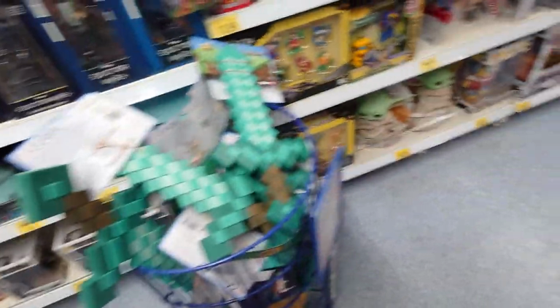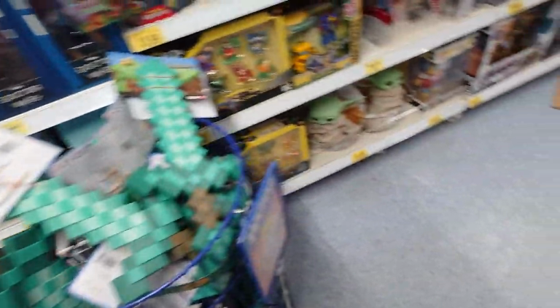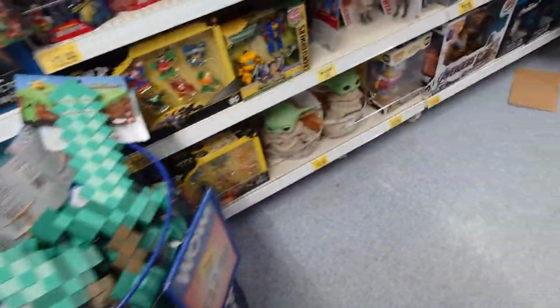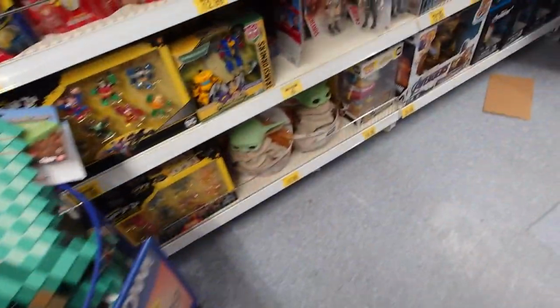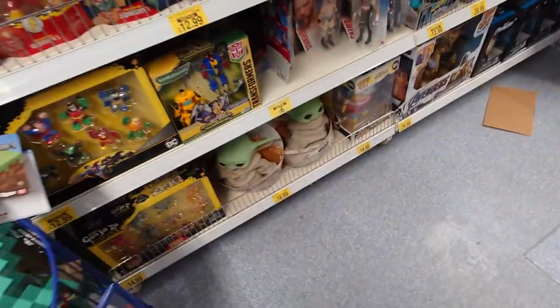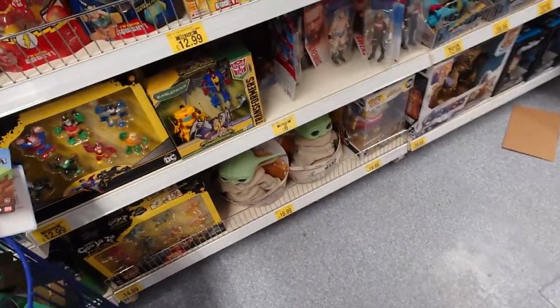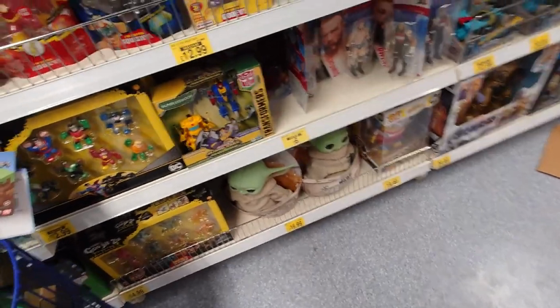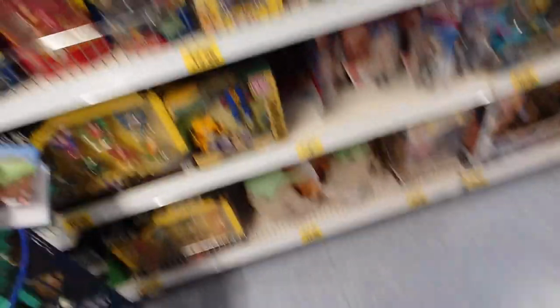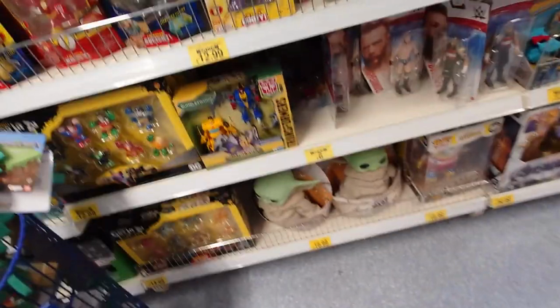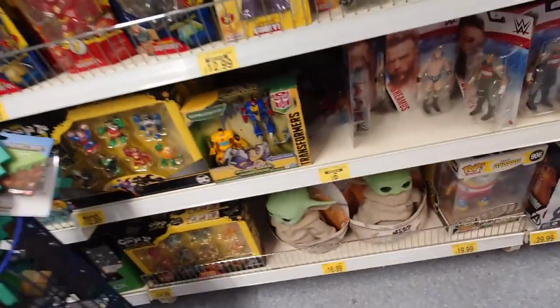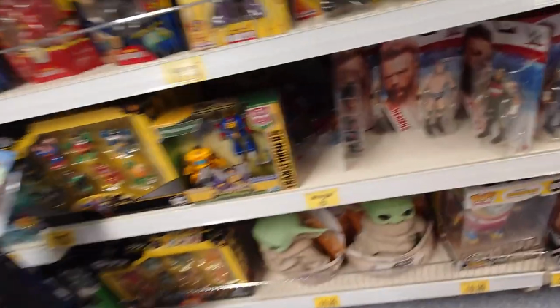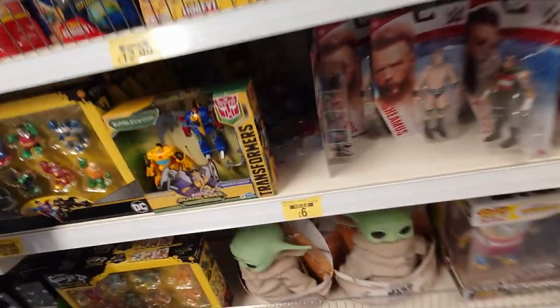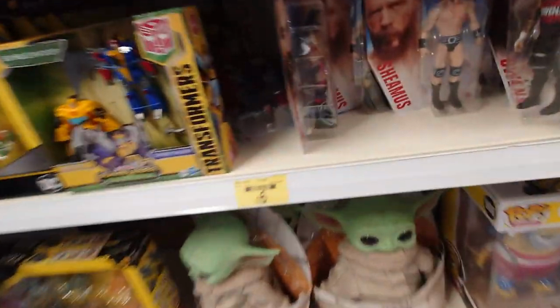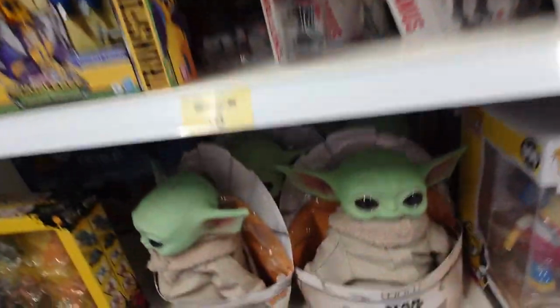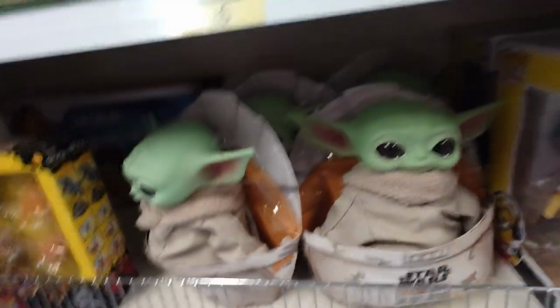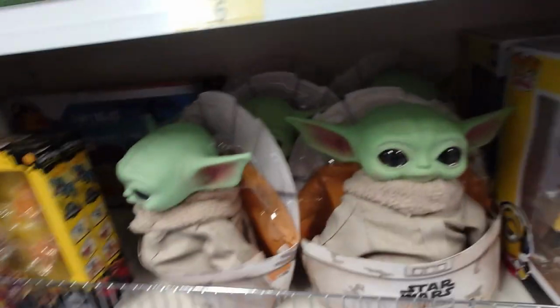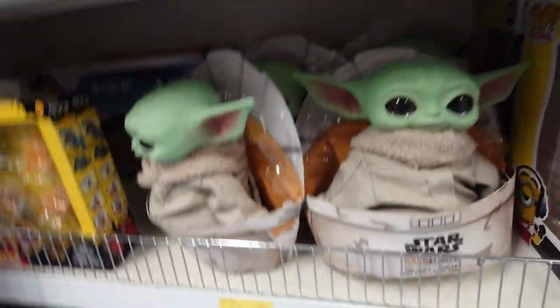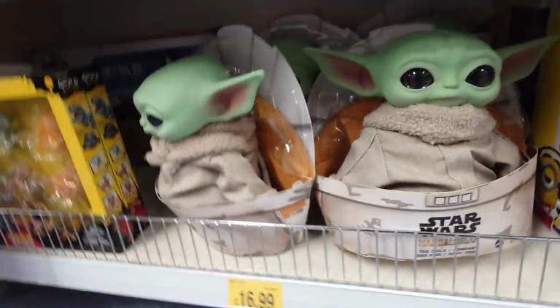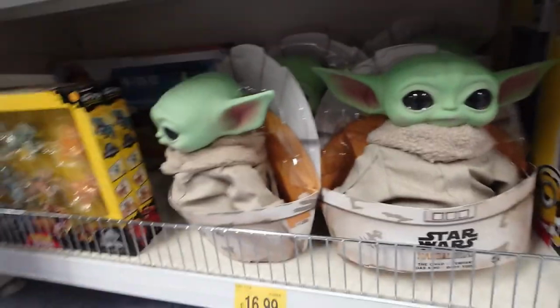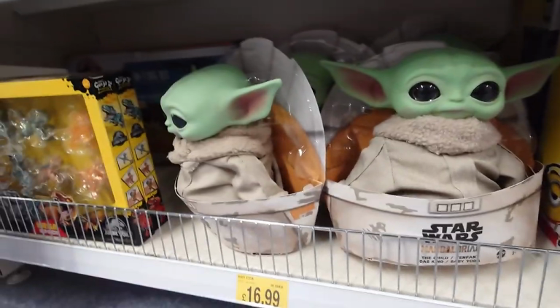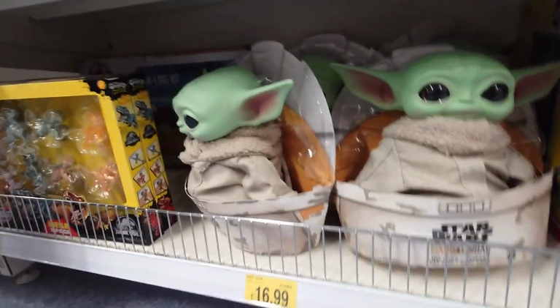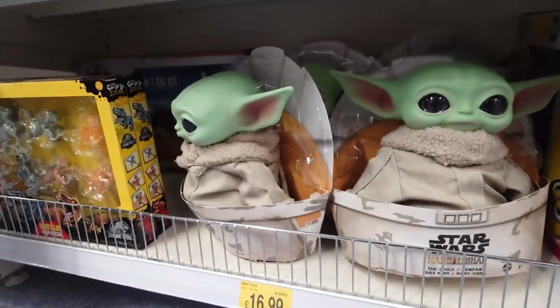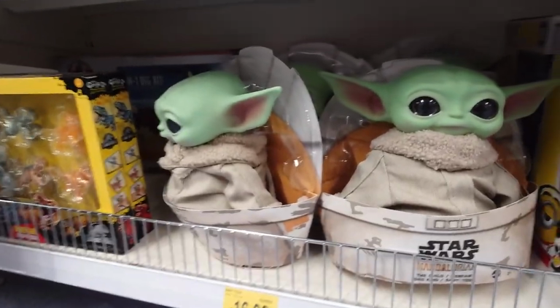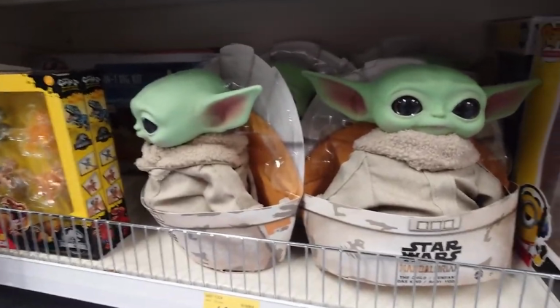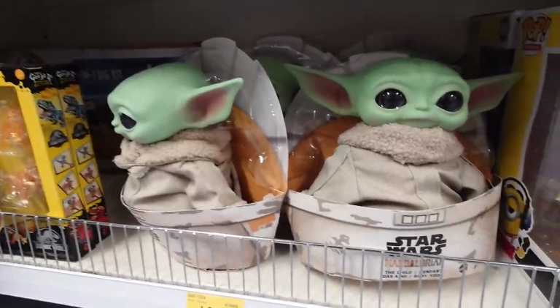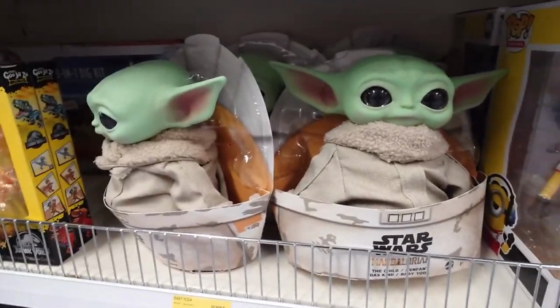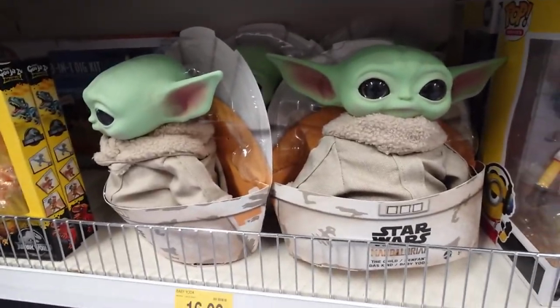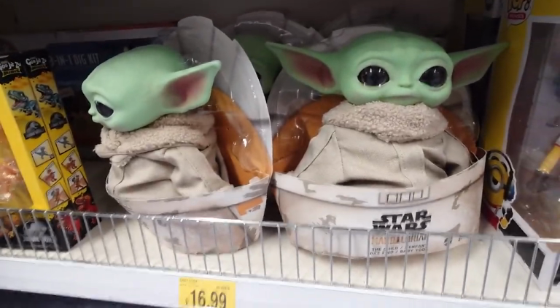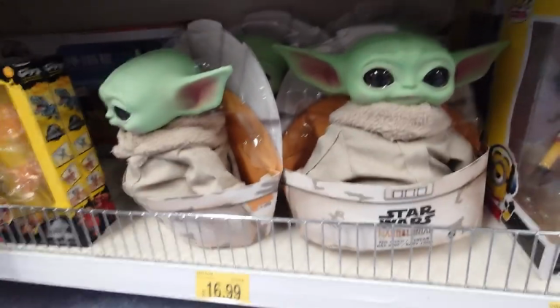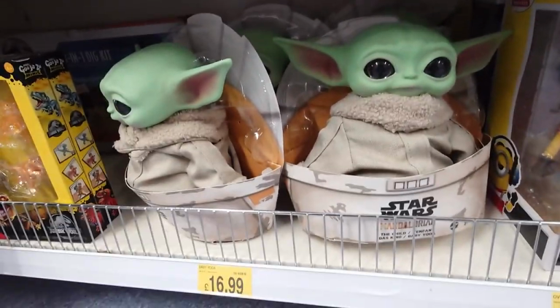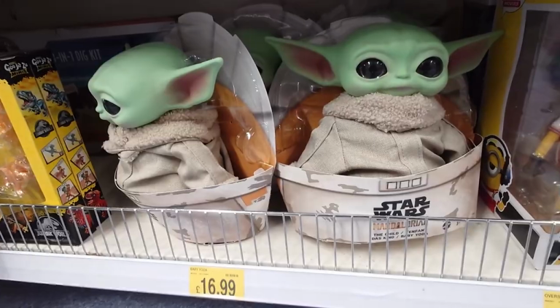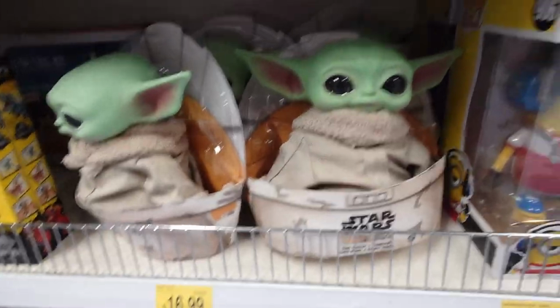But I did go into TK Maxx just after this and they had Grimlock — I think it was Grimlock — which was cool.